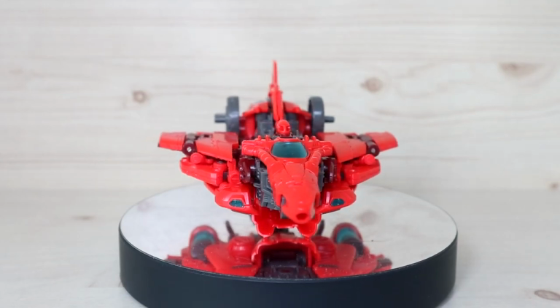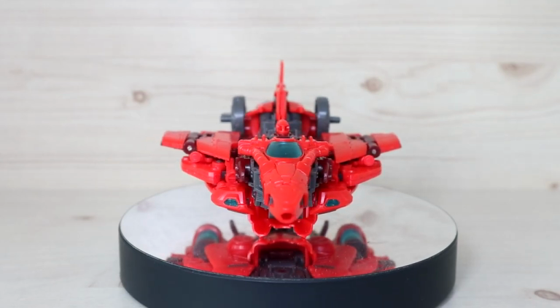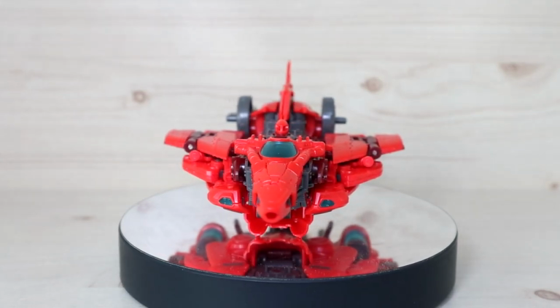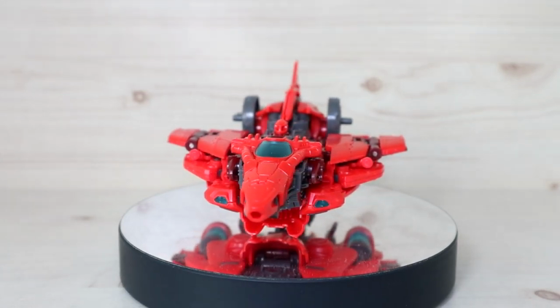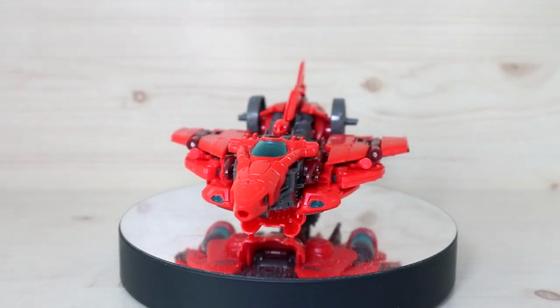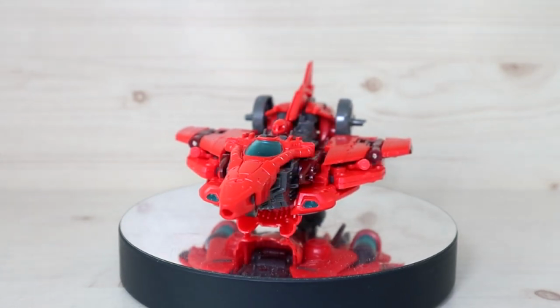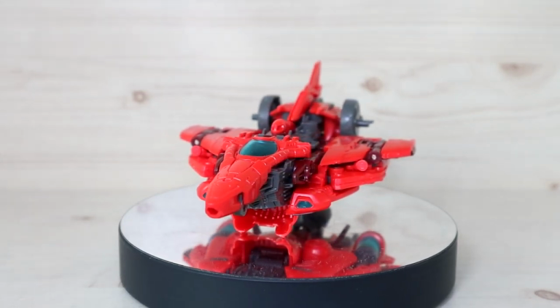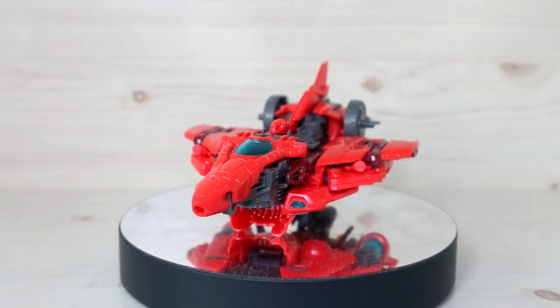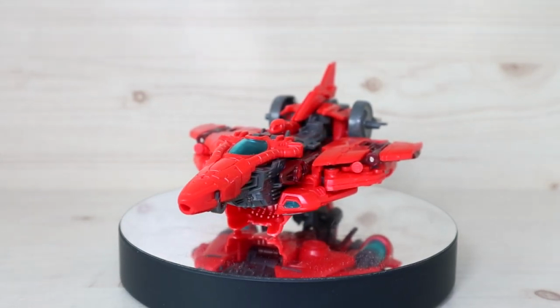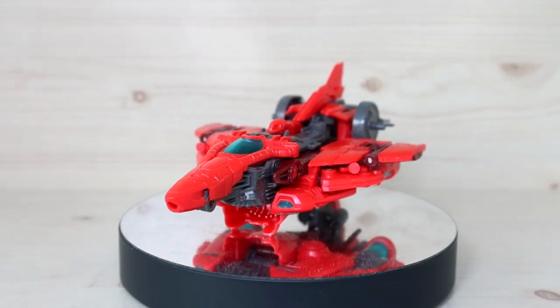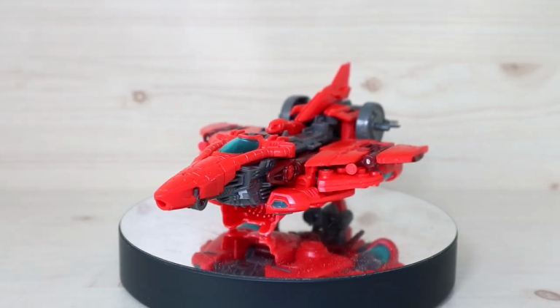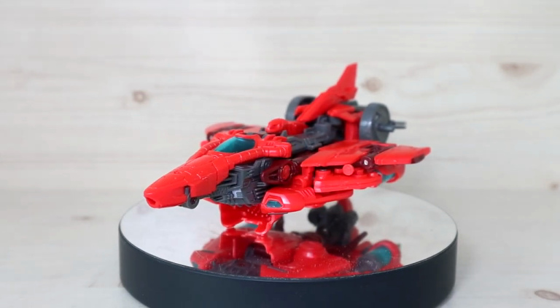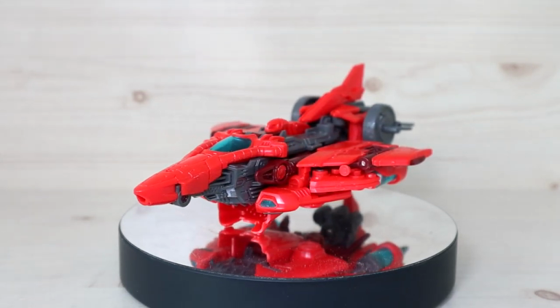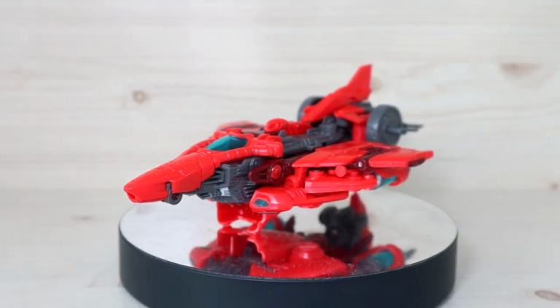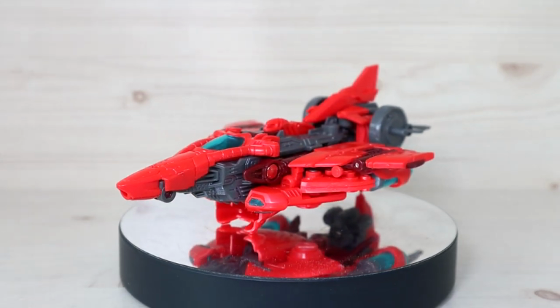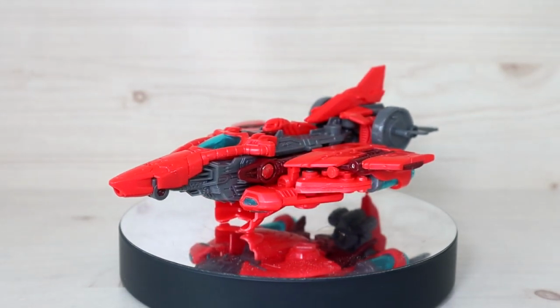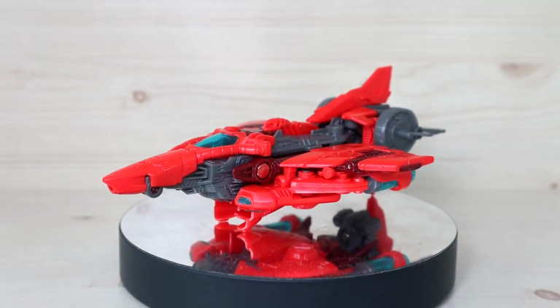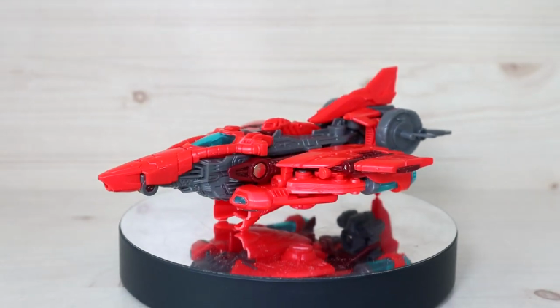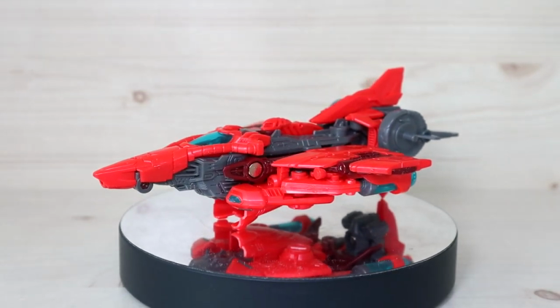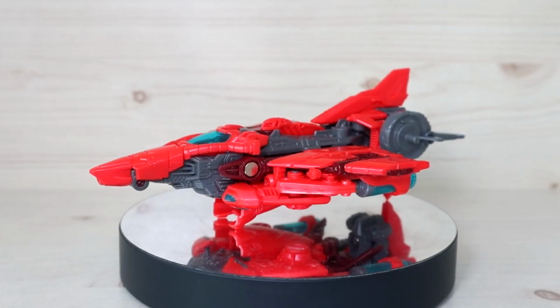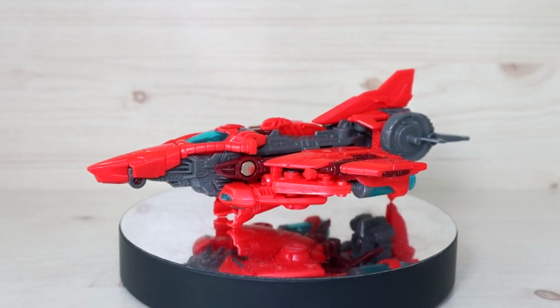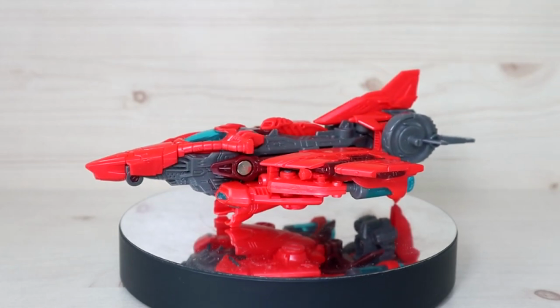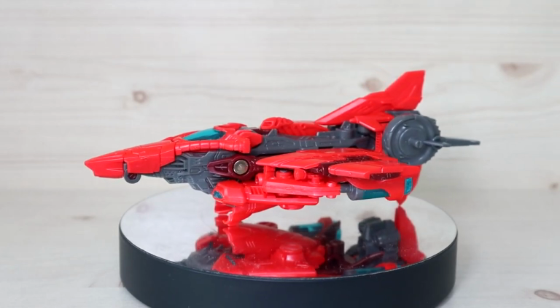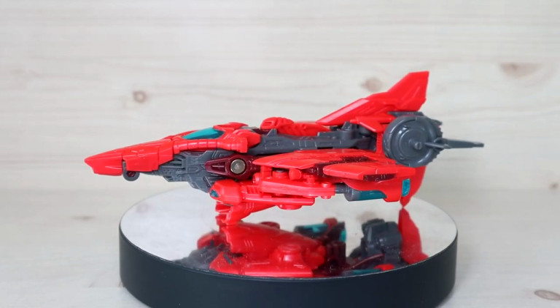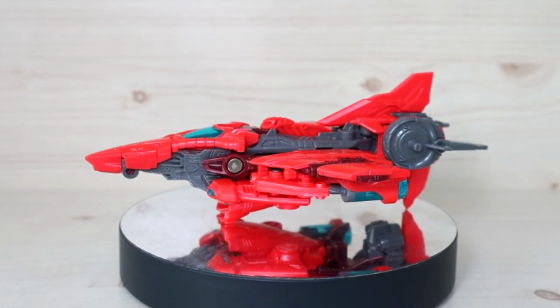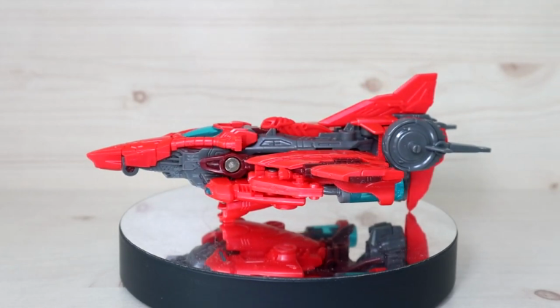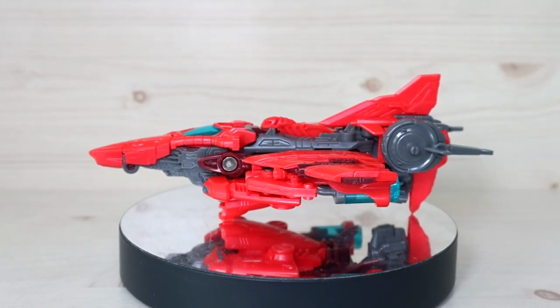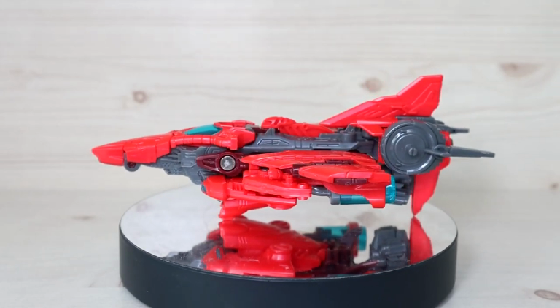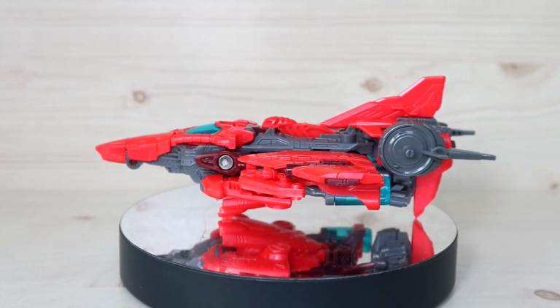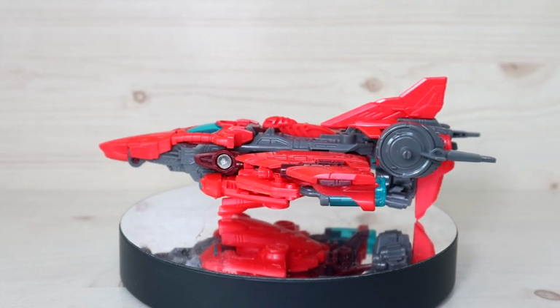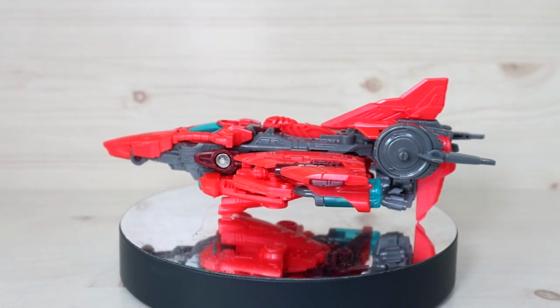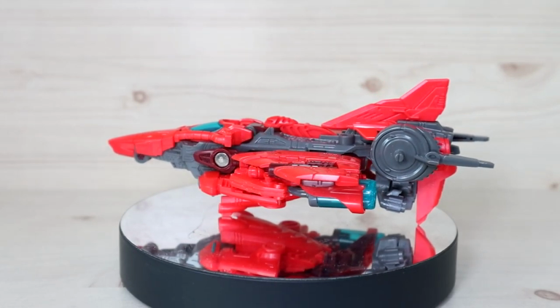Hello YouTube, this is Charlie426 and today we have something special. This is the 5-2-Toys Beast Drive Abyss Sweeper.